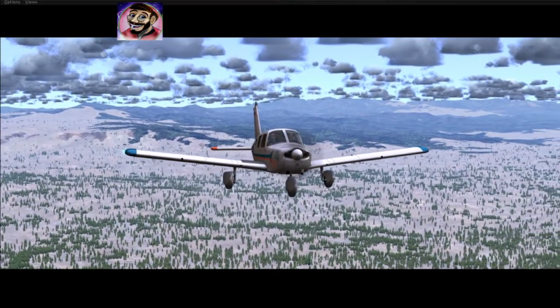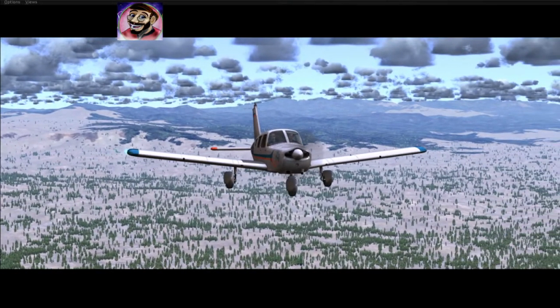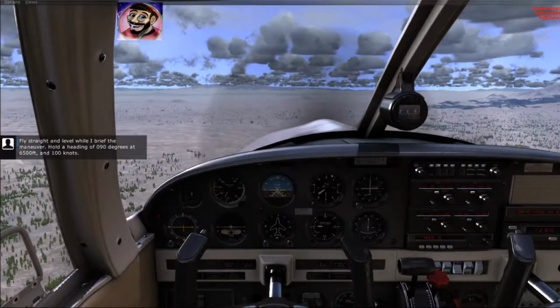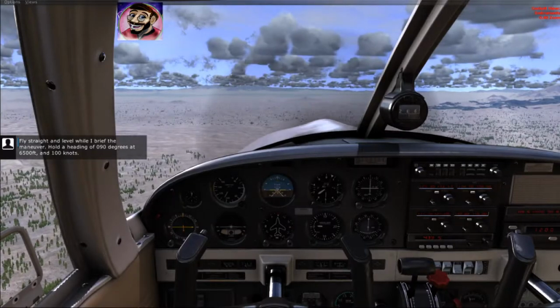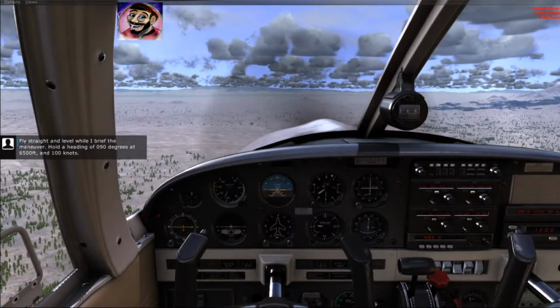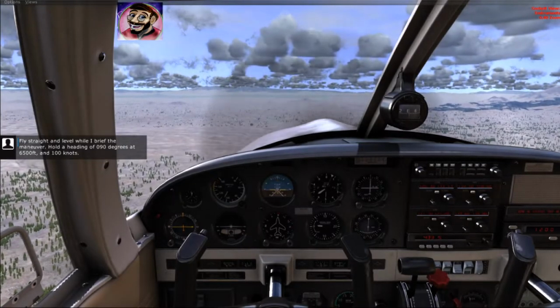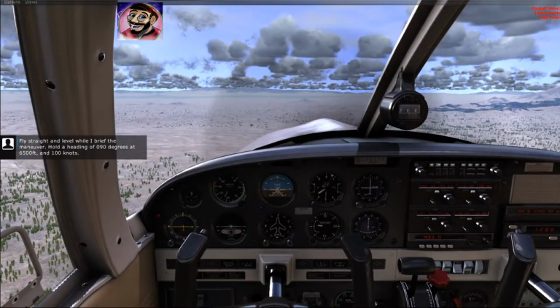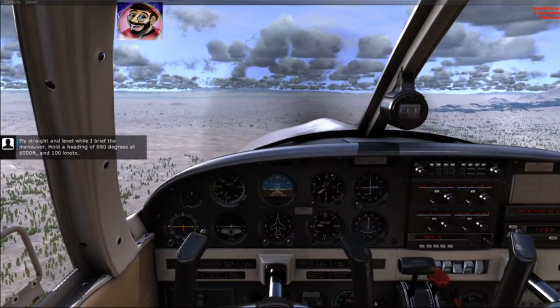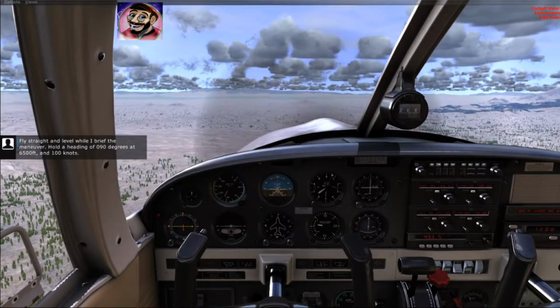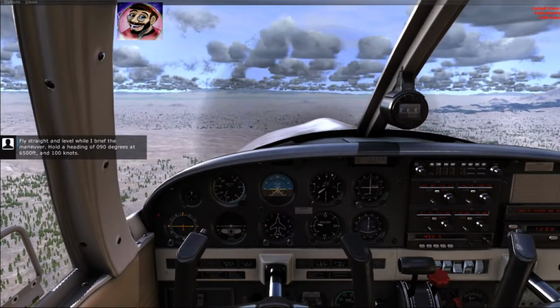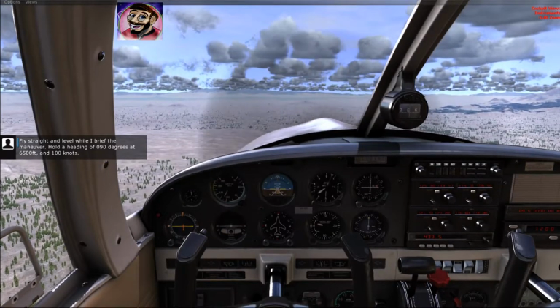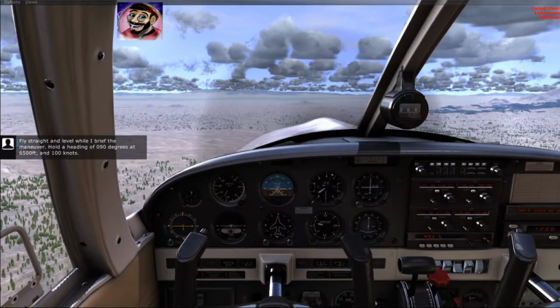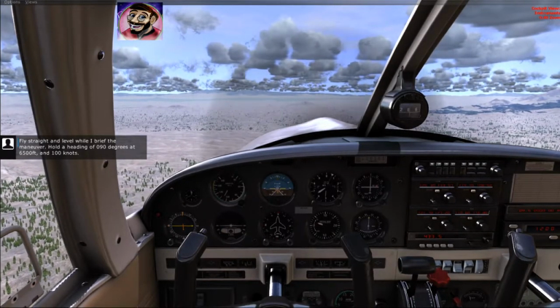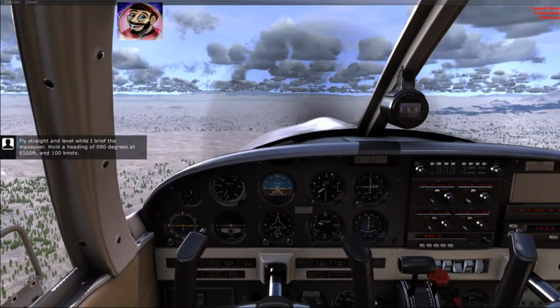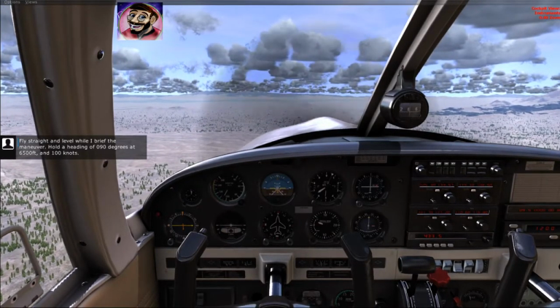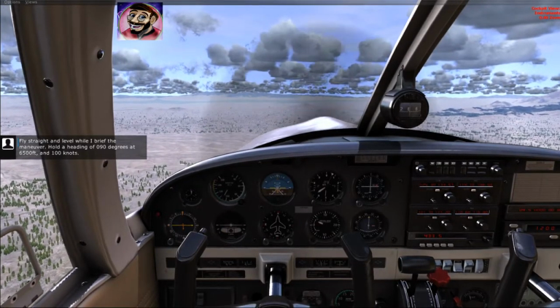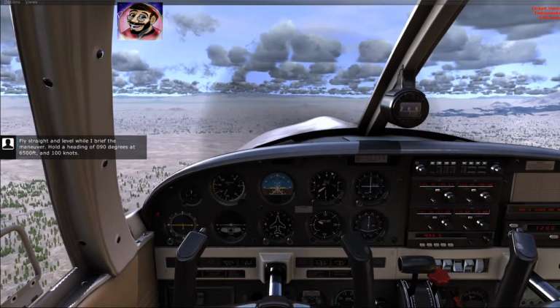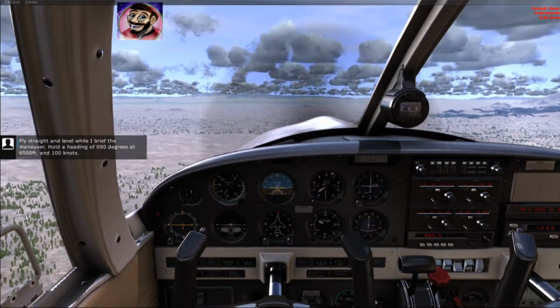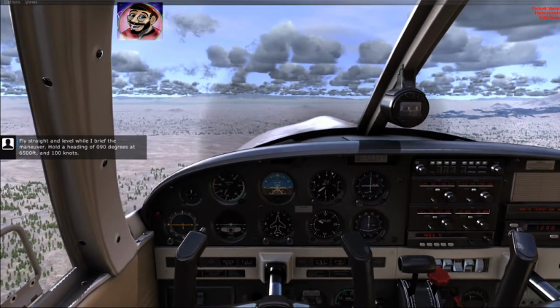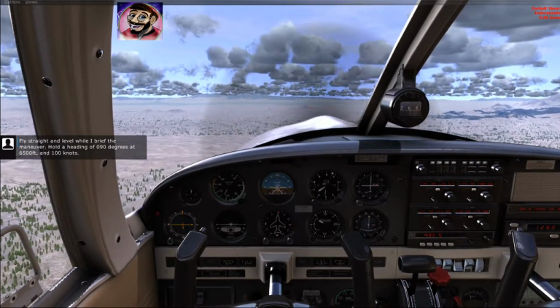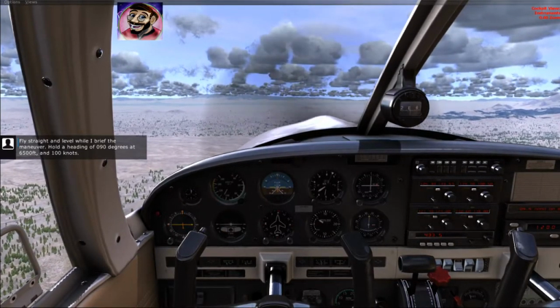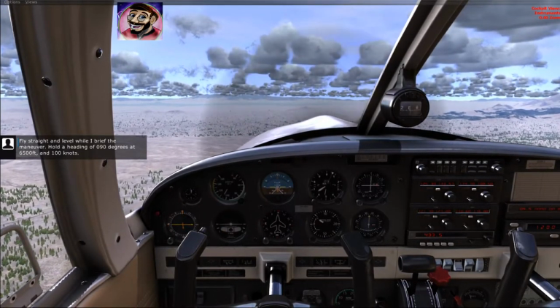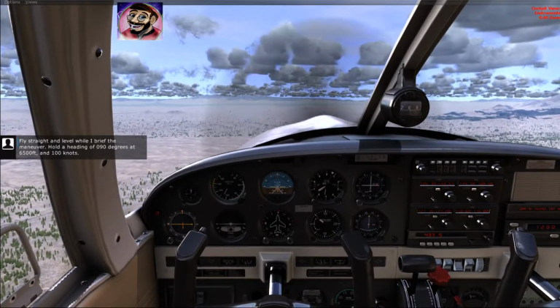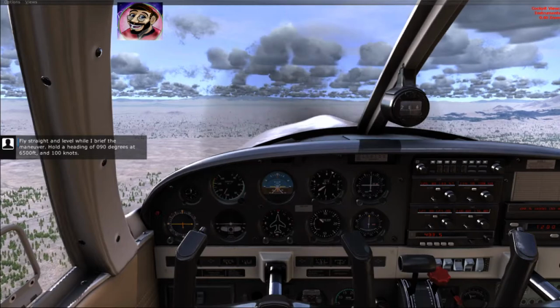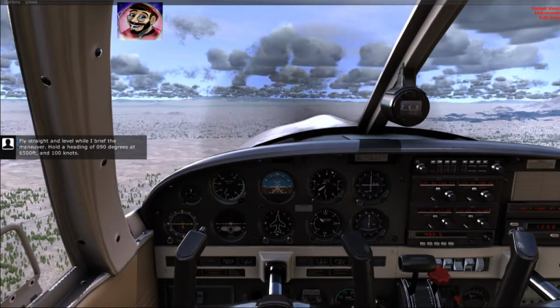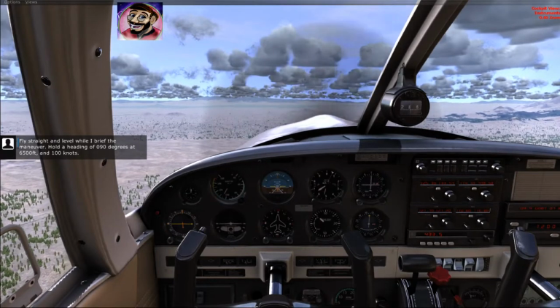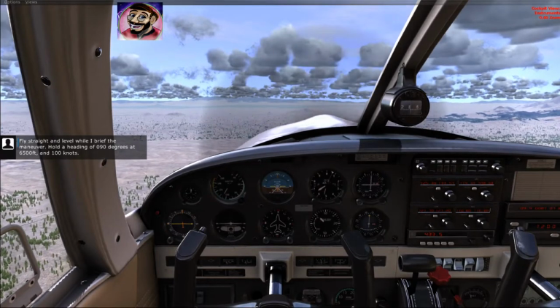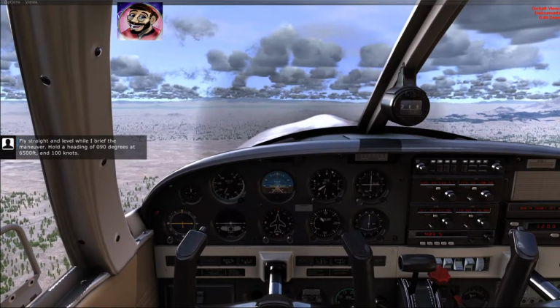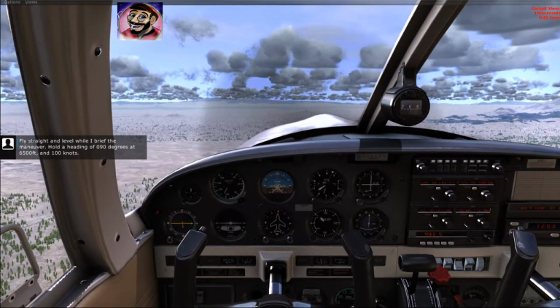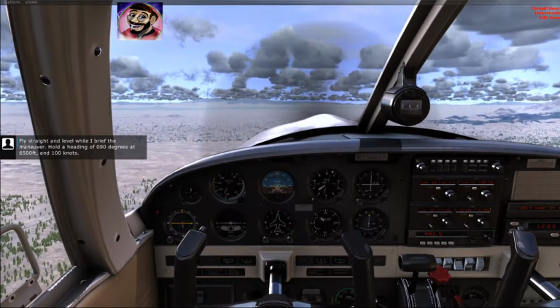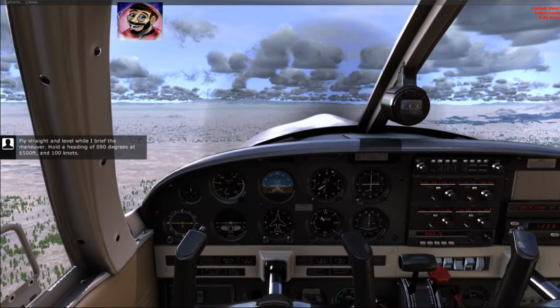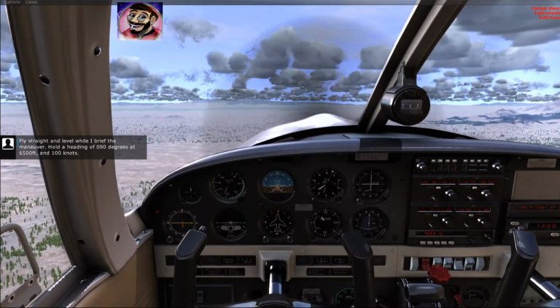Fly straight and level while I brief the maneuver. Hold a heading of 090 degrees at 6,500 feet at 100 knots.